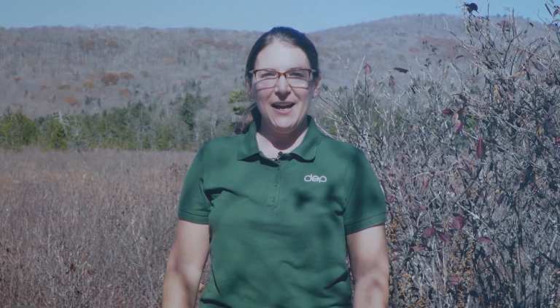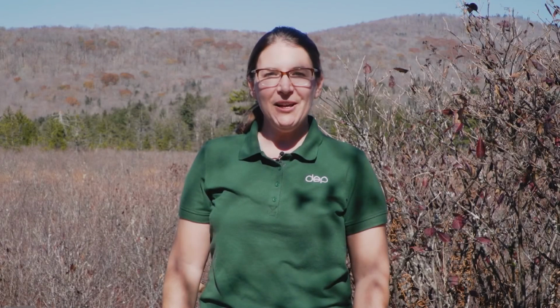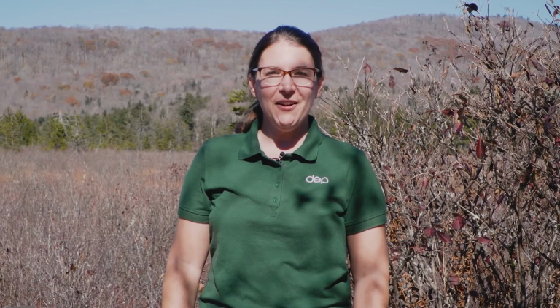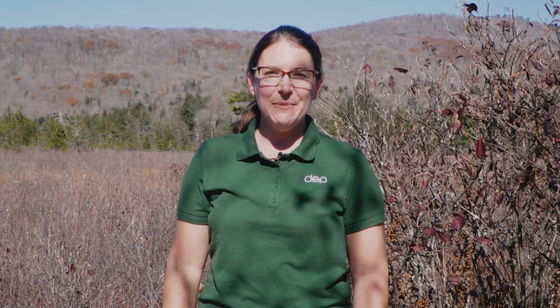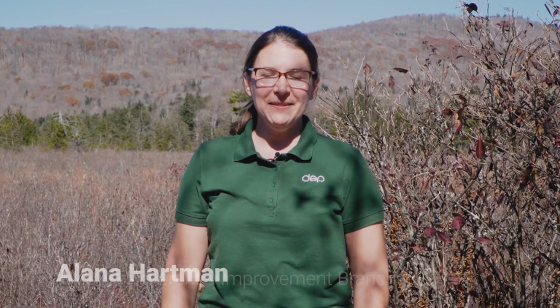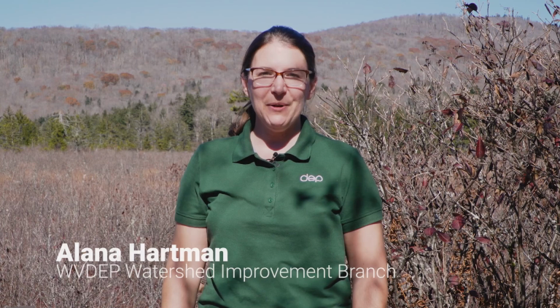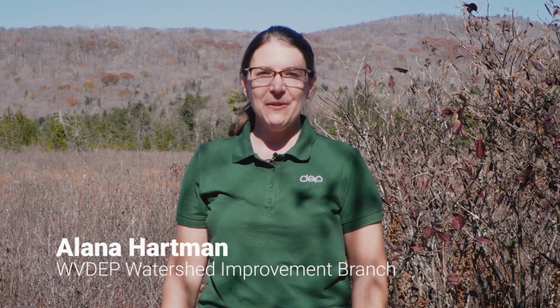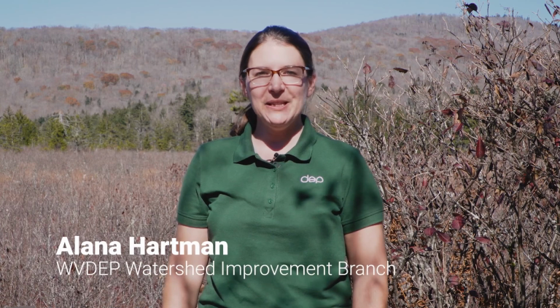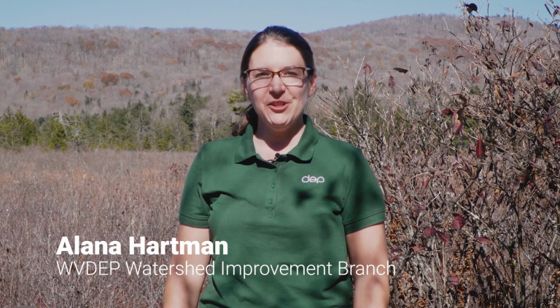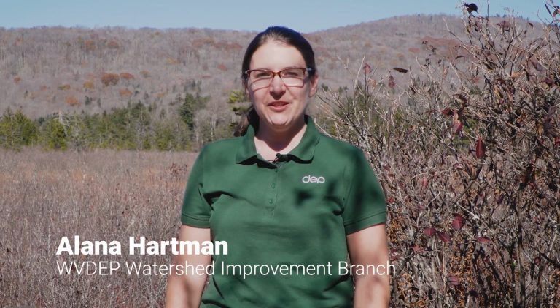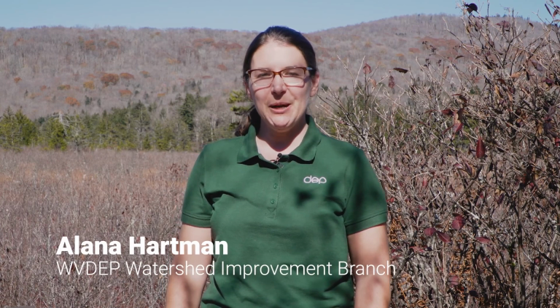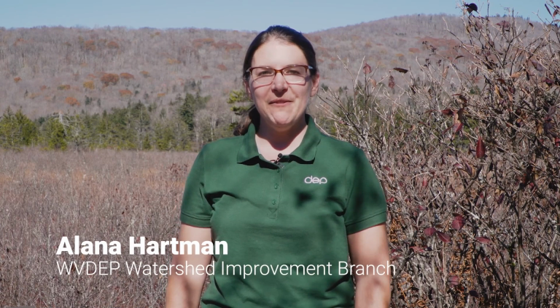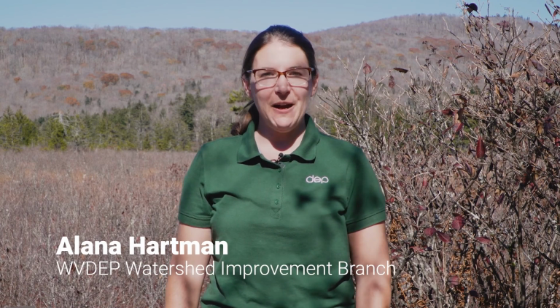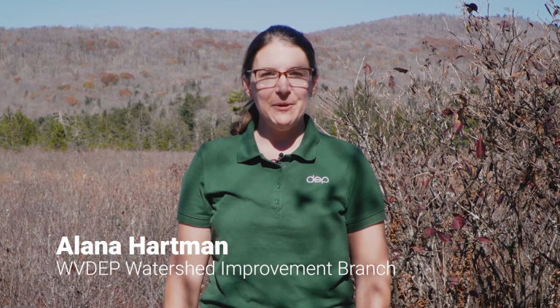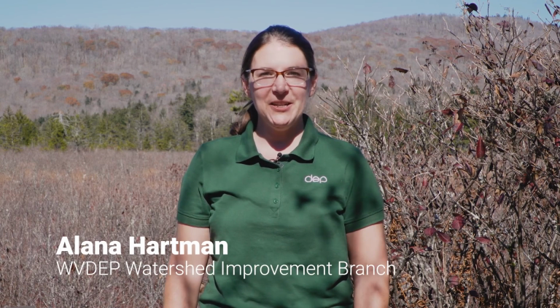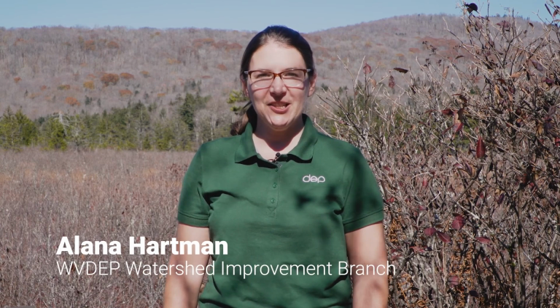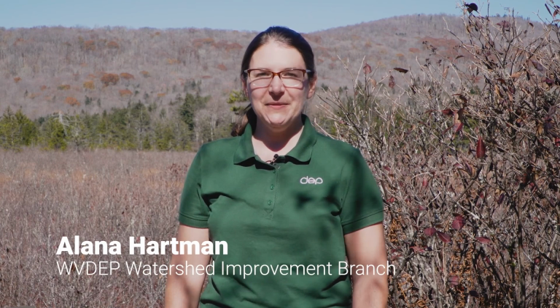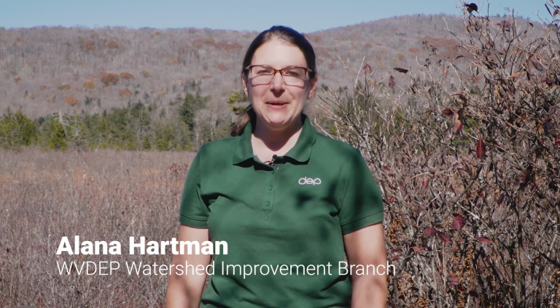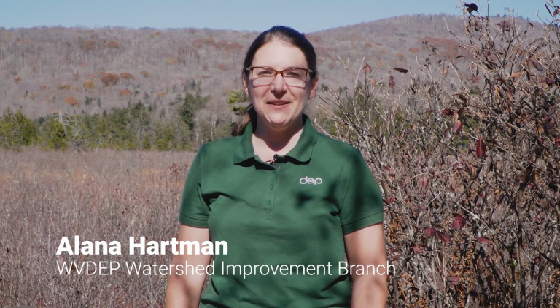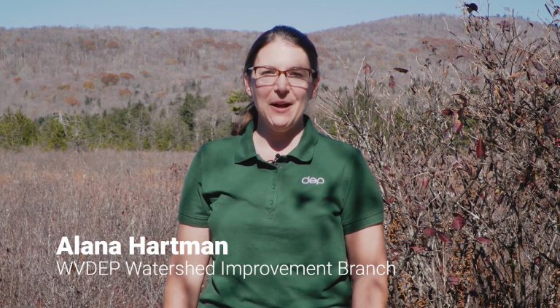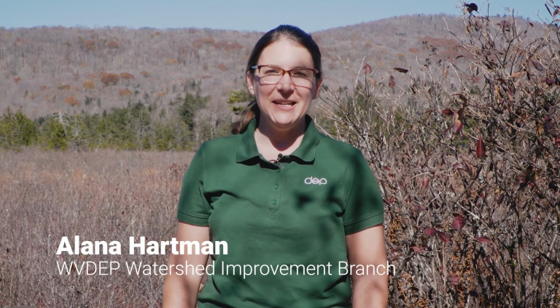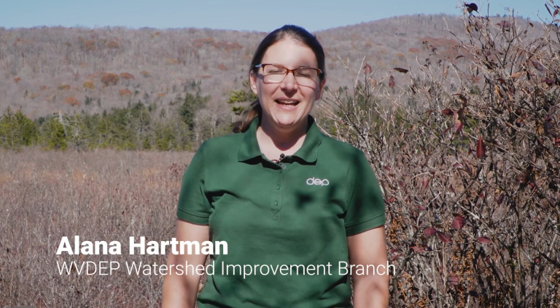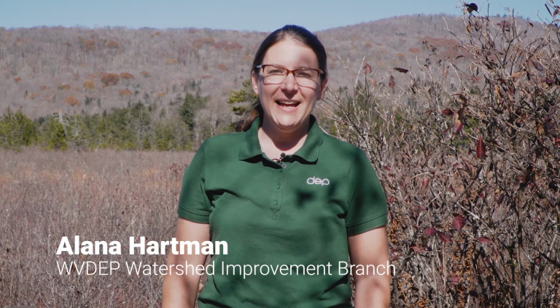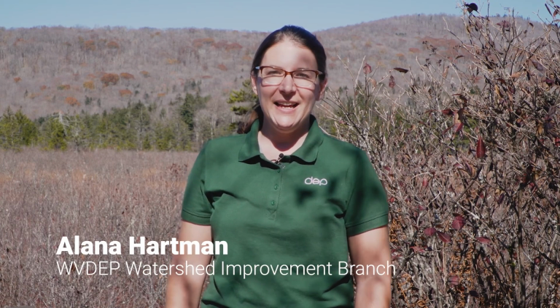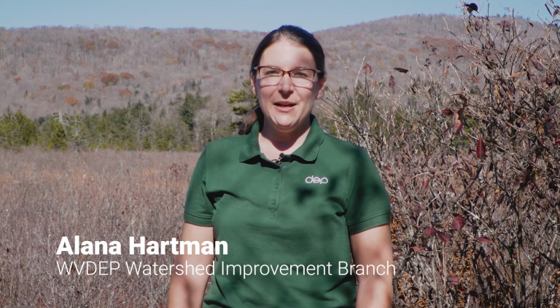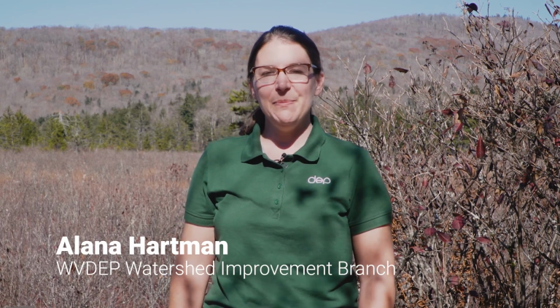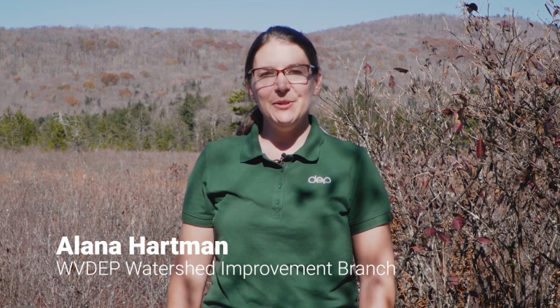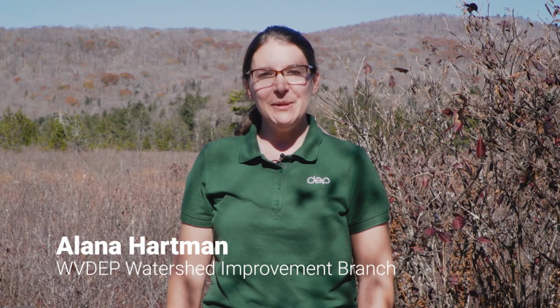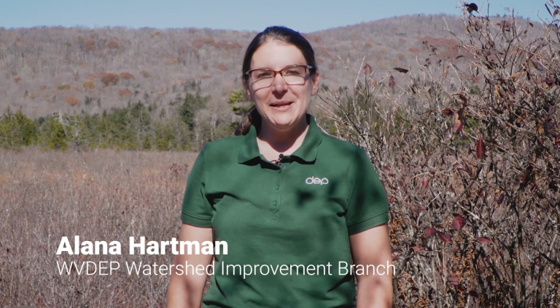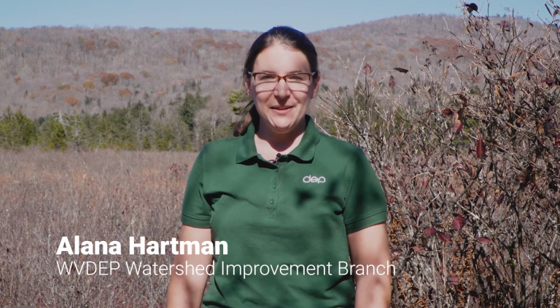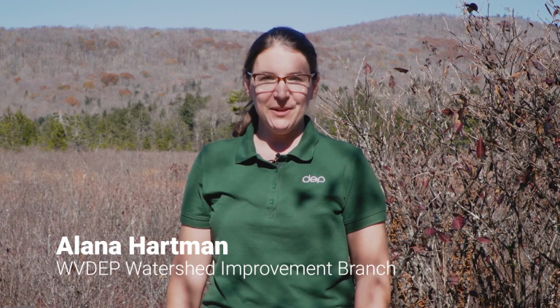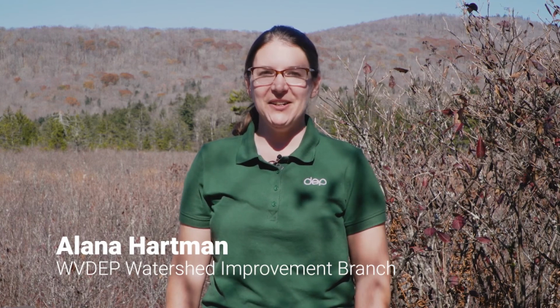I'm Alana Hartman. I work for the West Virginia Department of Environmental Protection based in Romney, and I'm a Potomac Basin Coordinator.